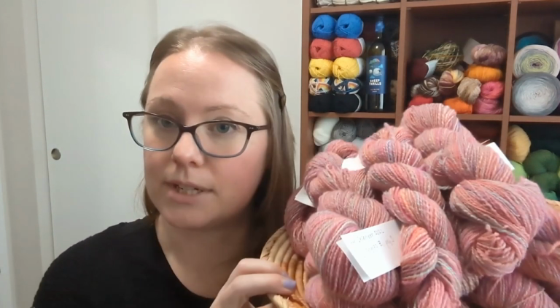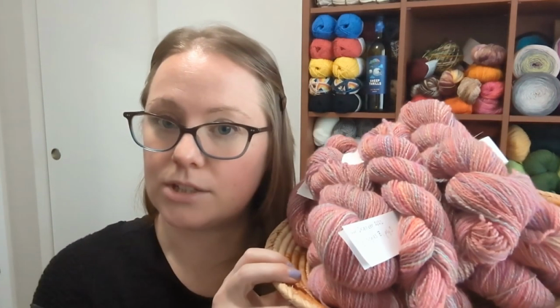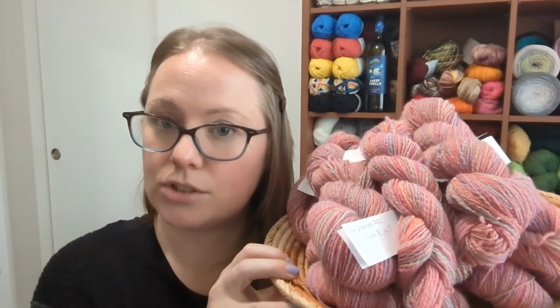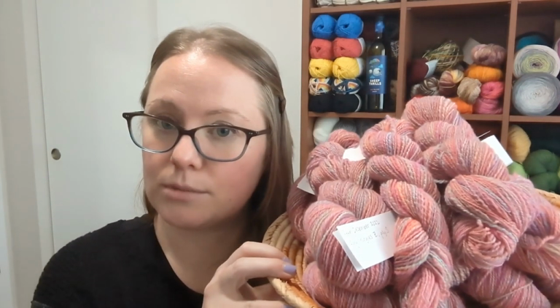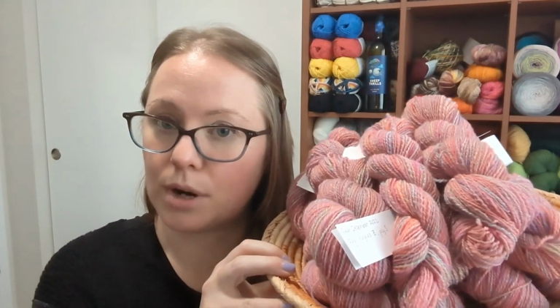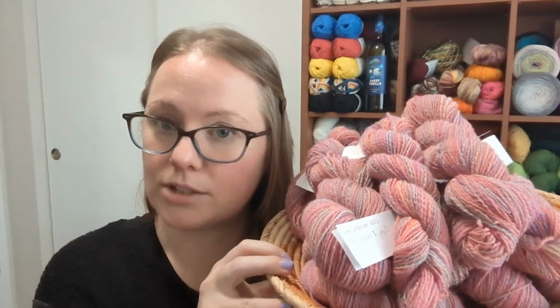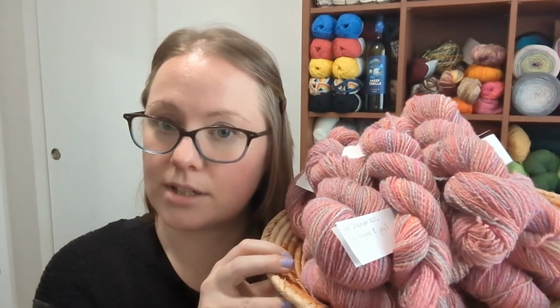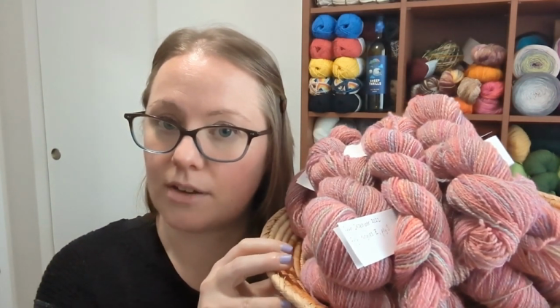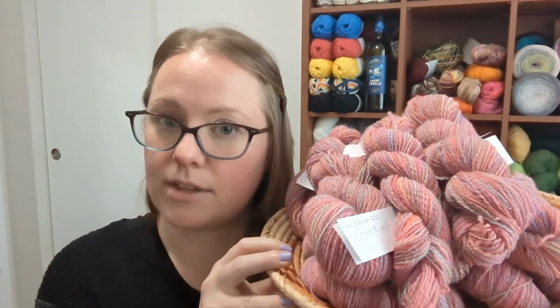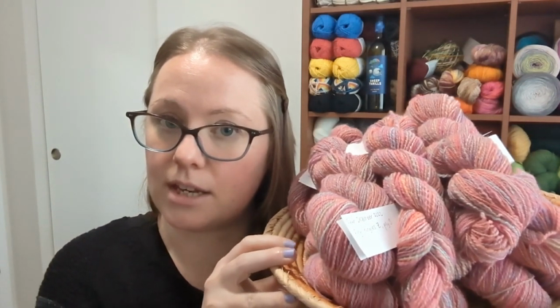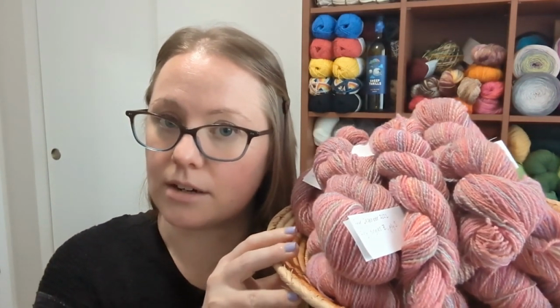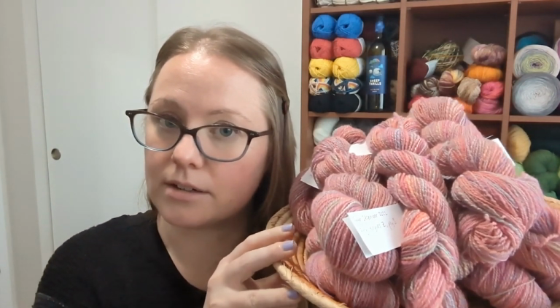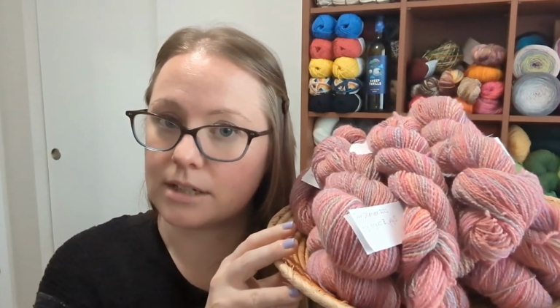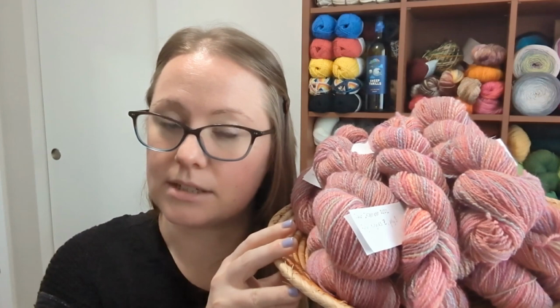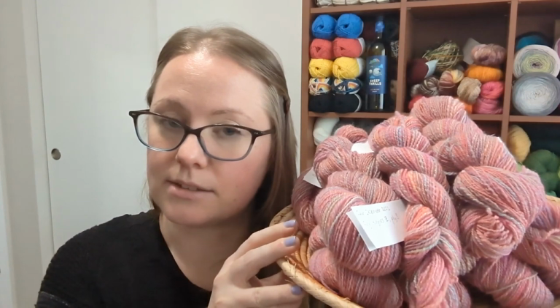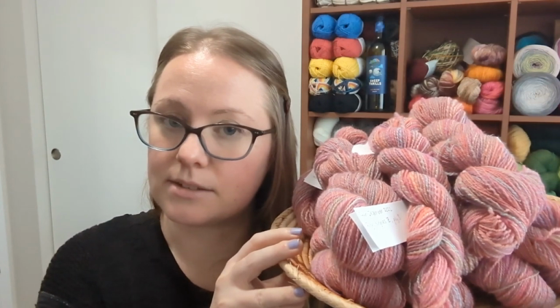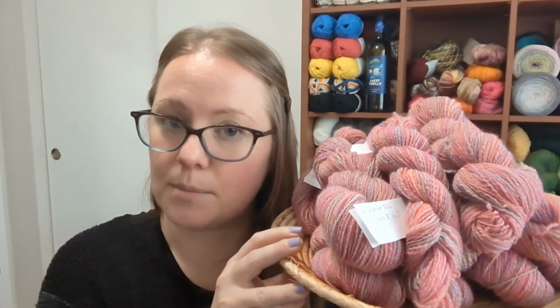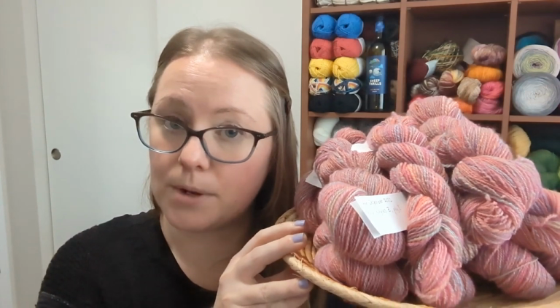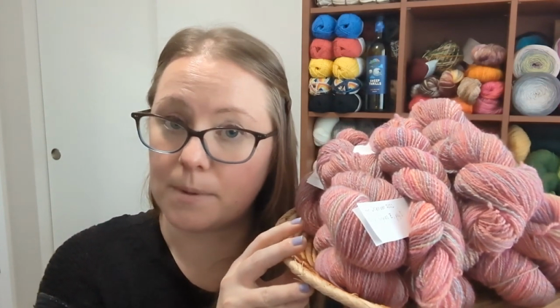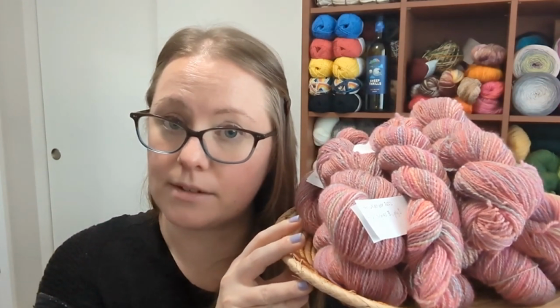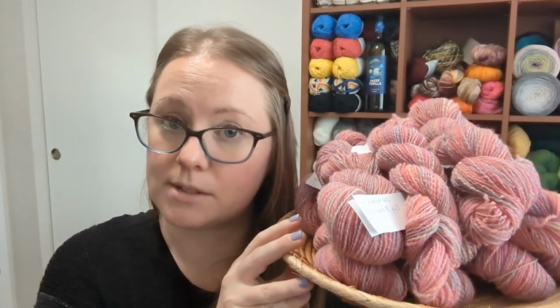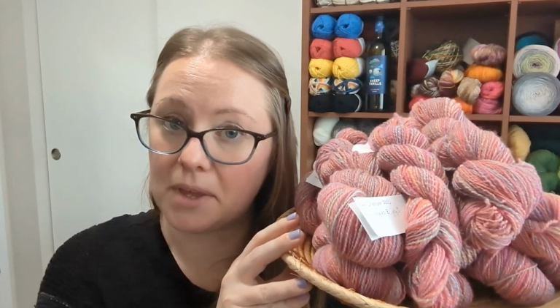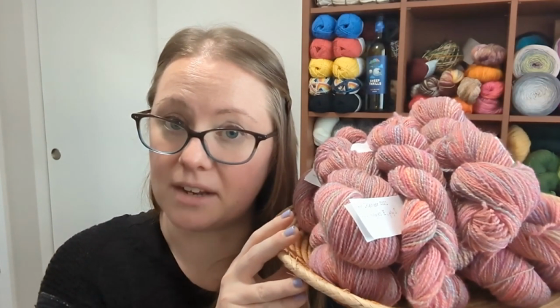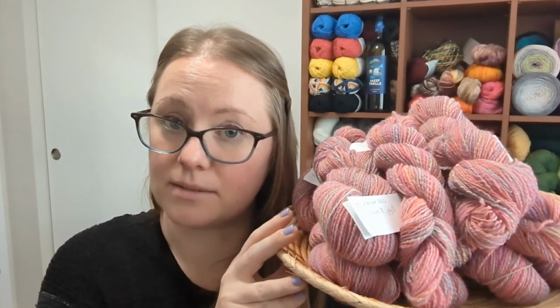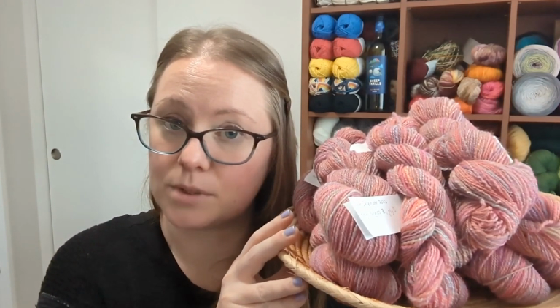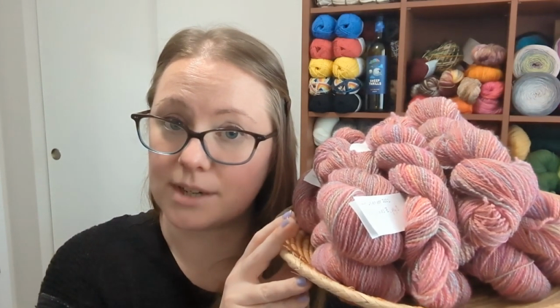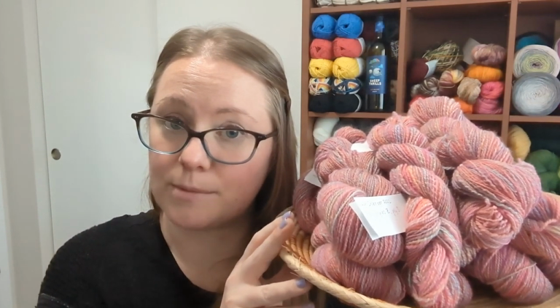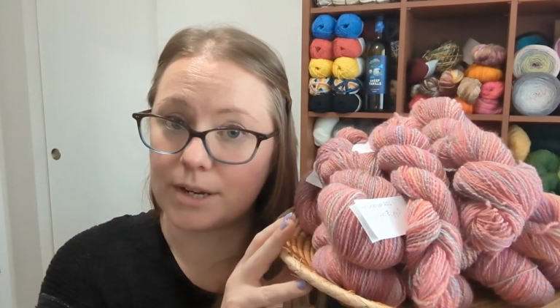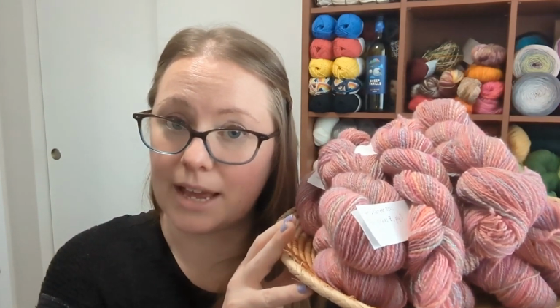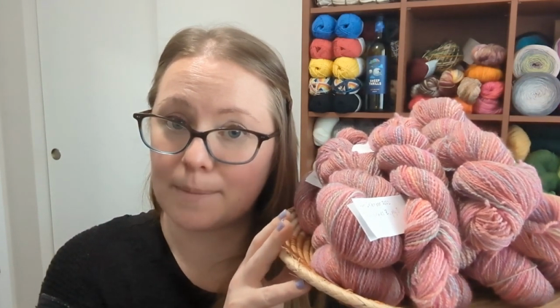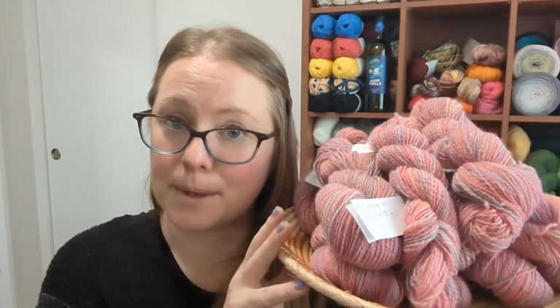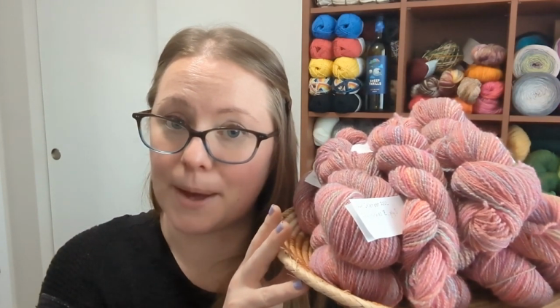That first finished project of the year is a pretty big spin, and I'm very happy about it.